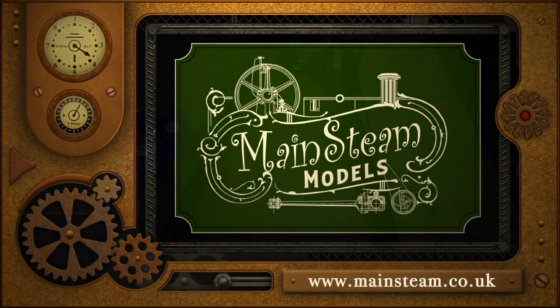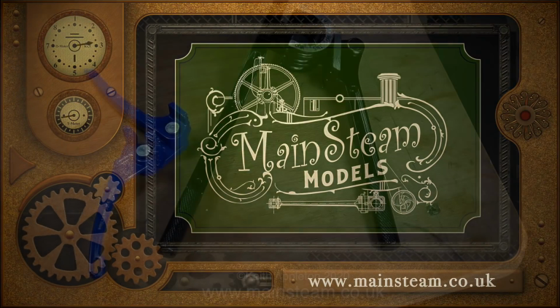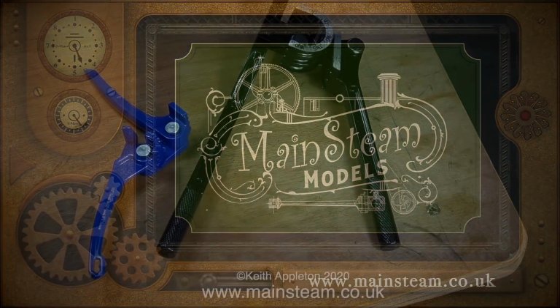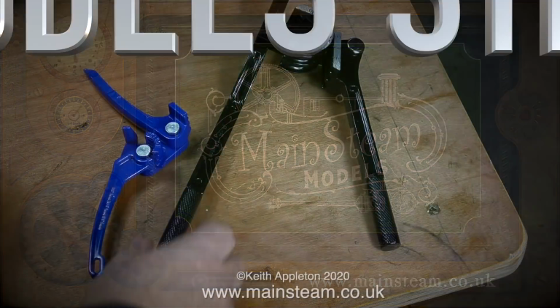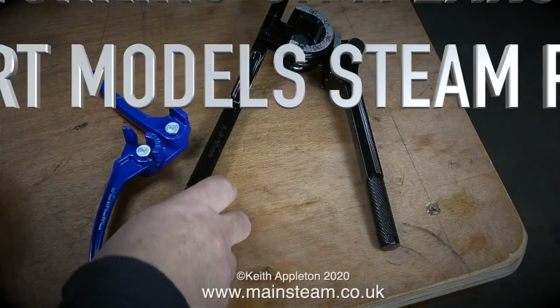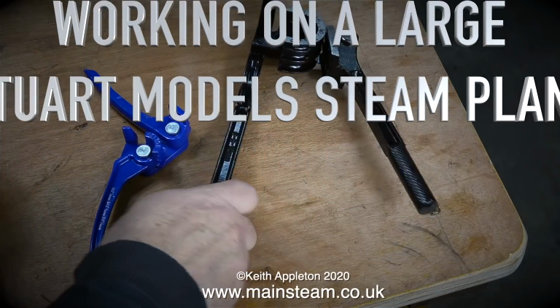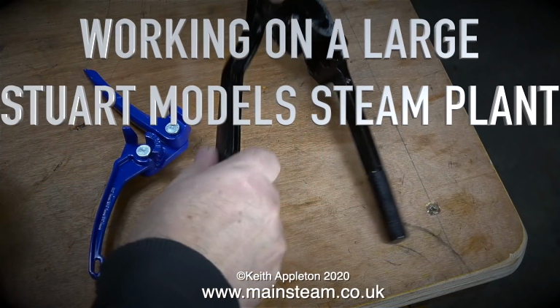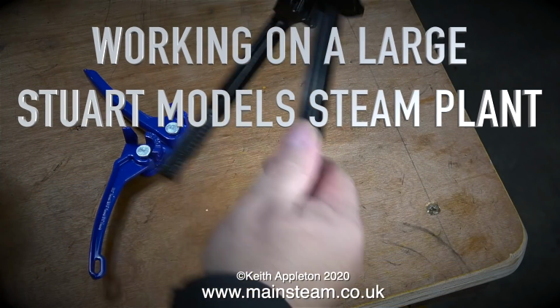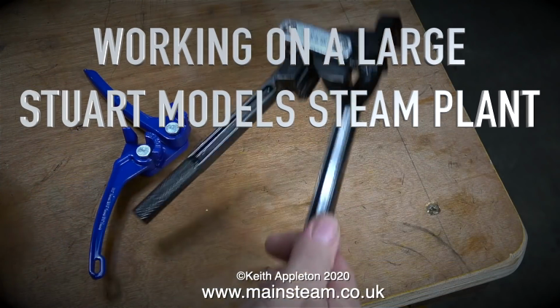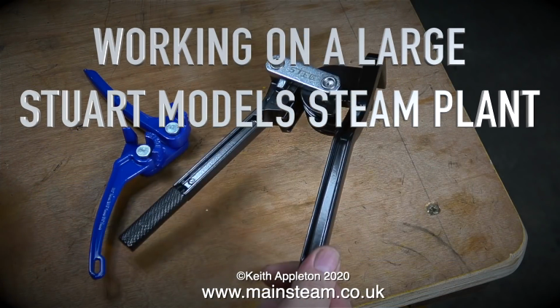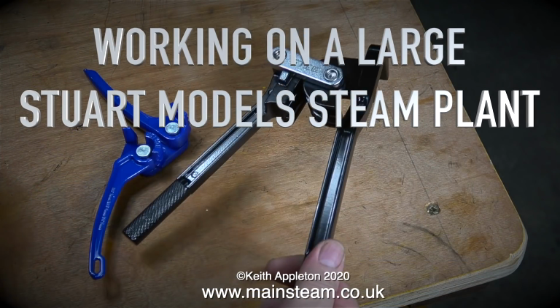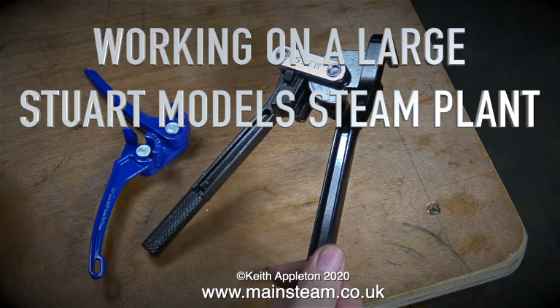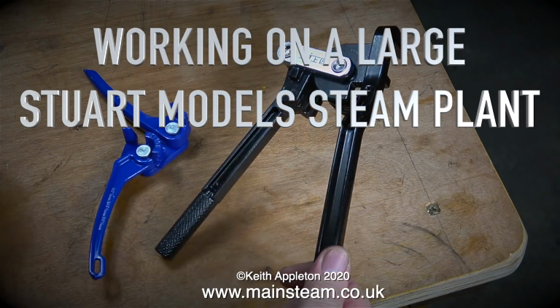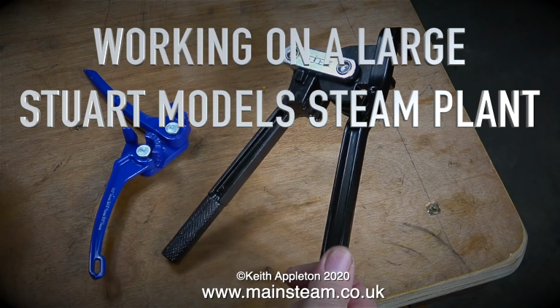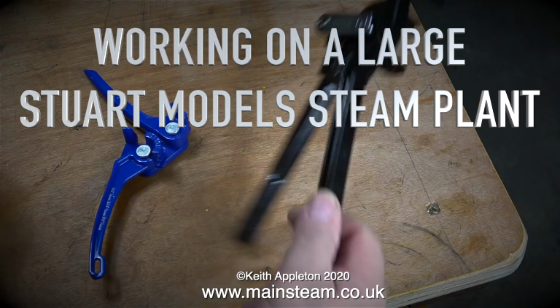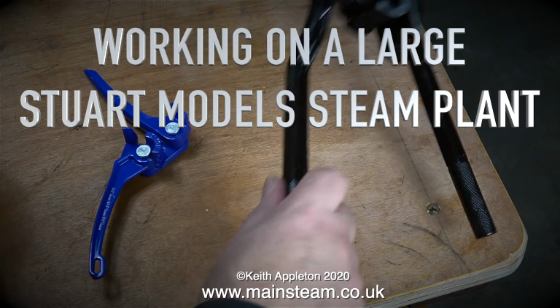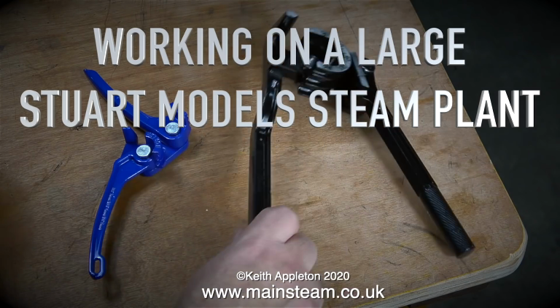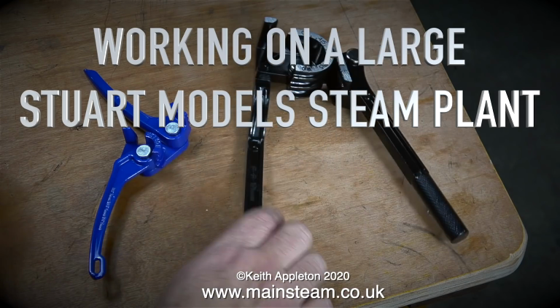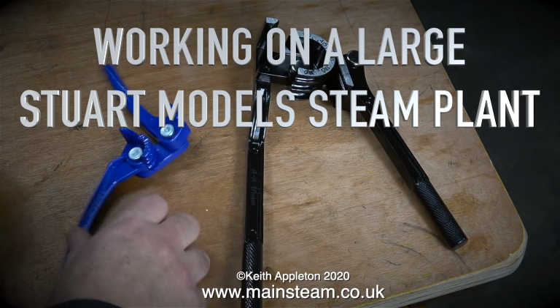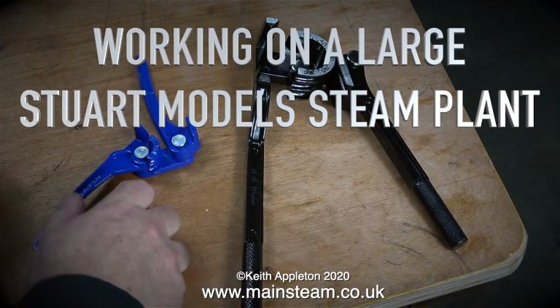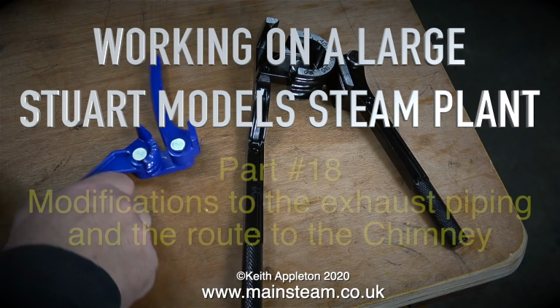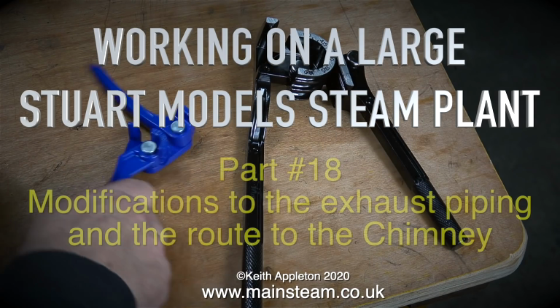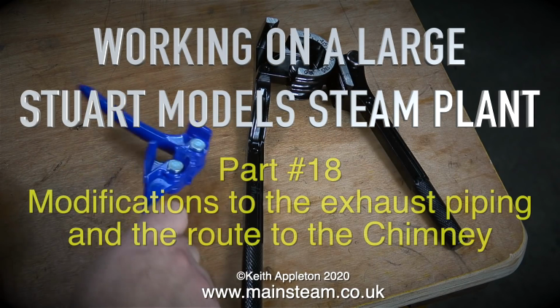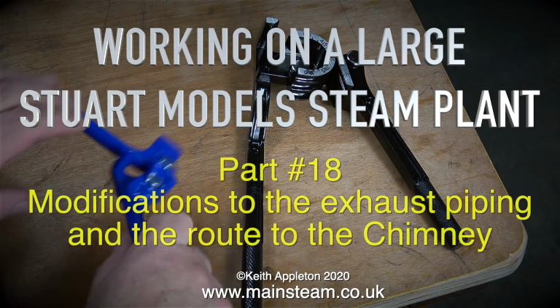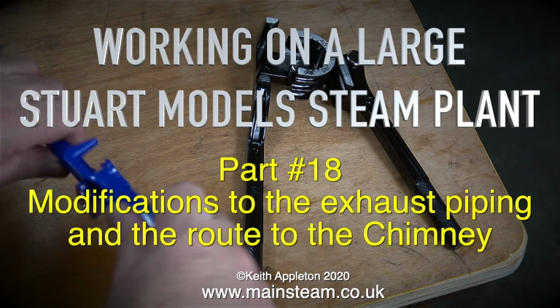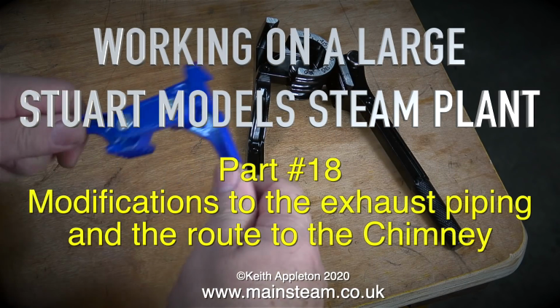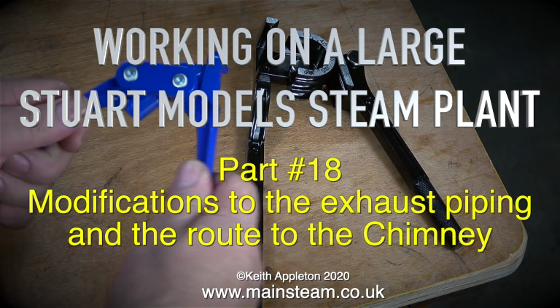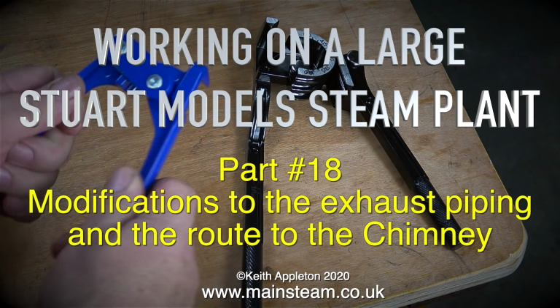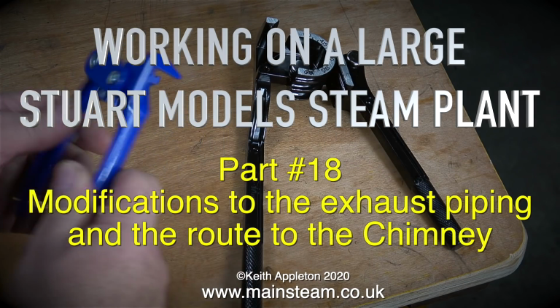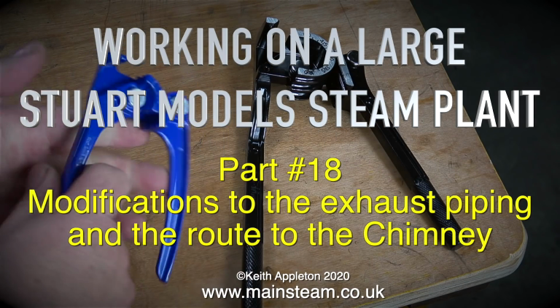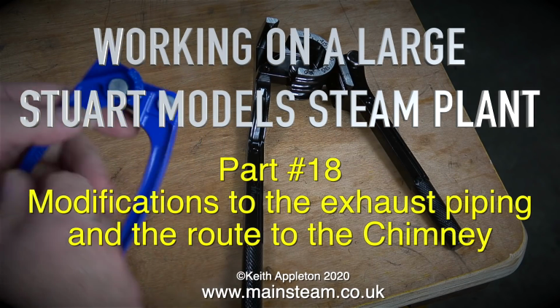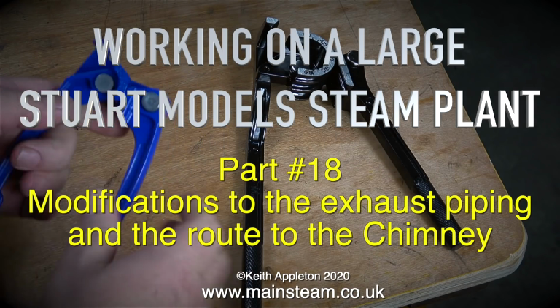Working on a large Stuart model steam plant, this is part 18, covering modifications to the exhaust piping and the roof to the chimney.